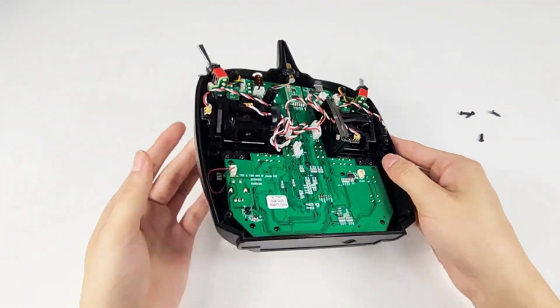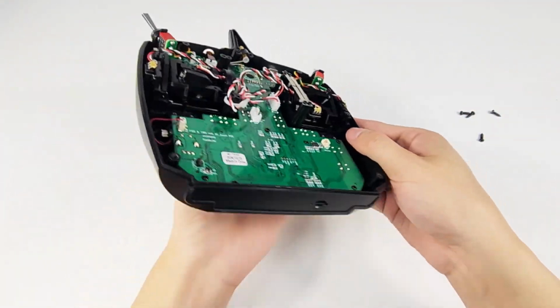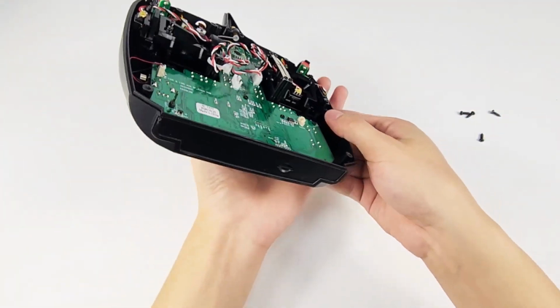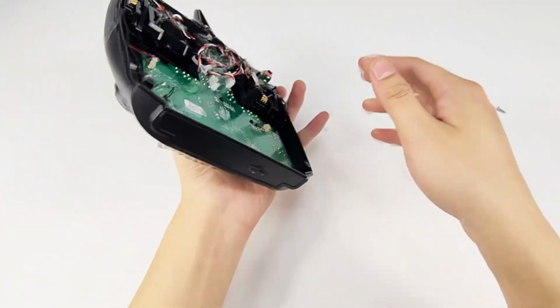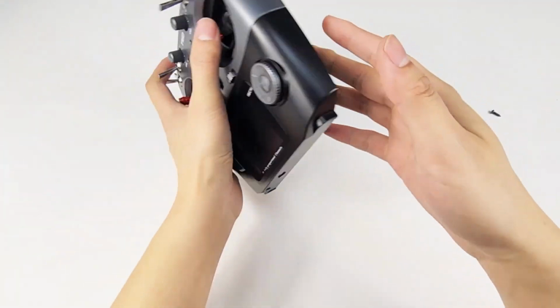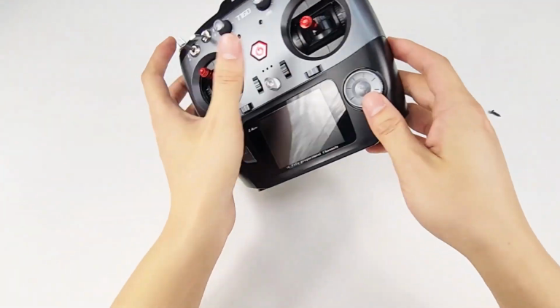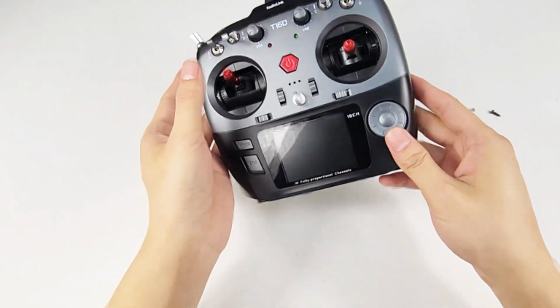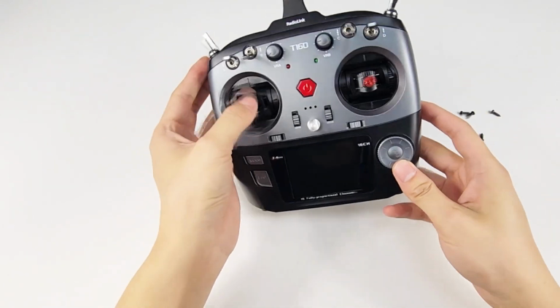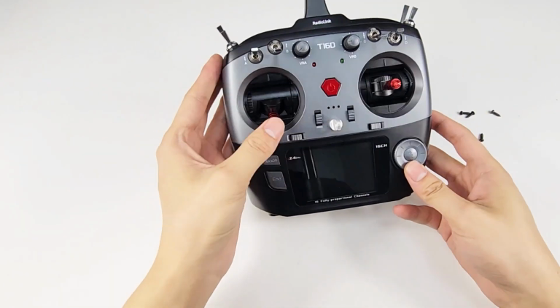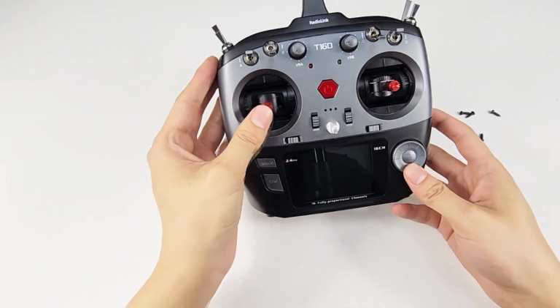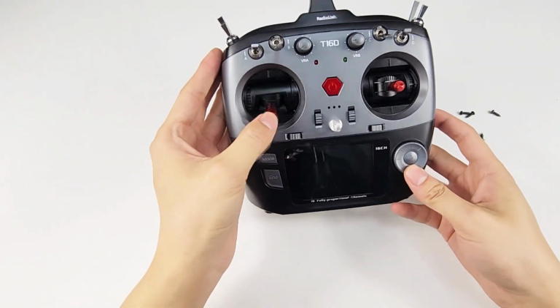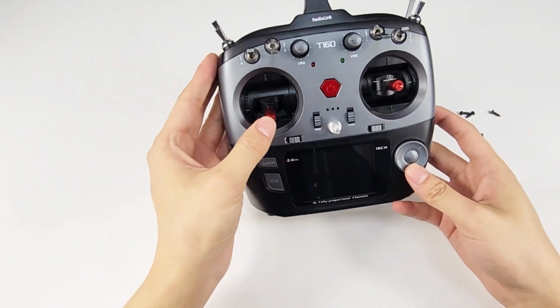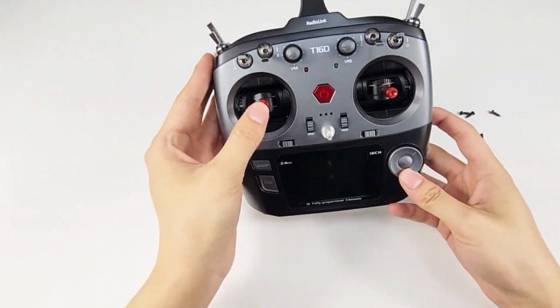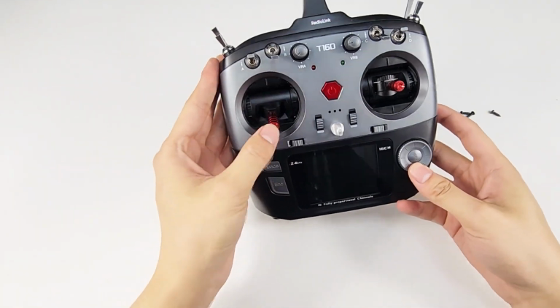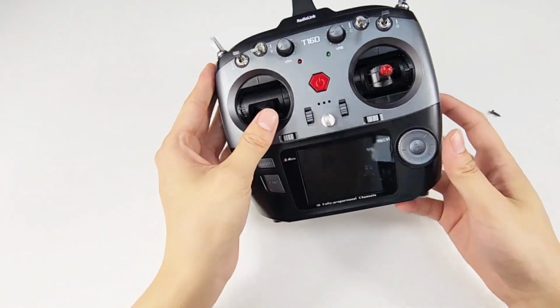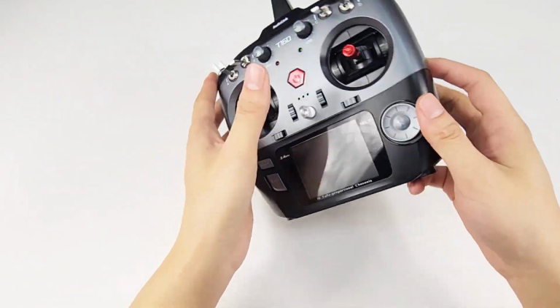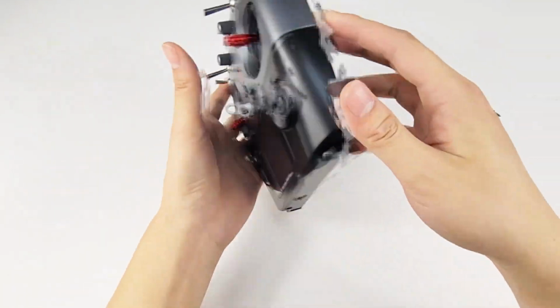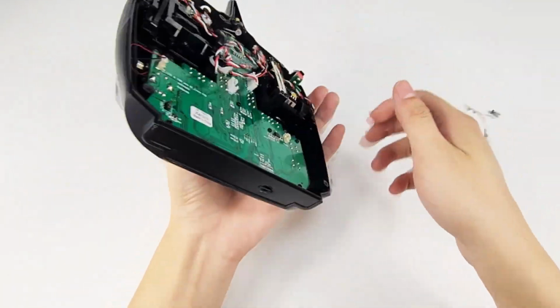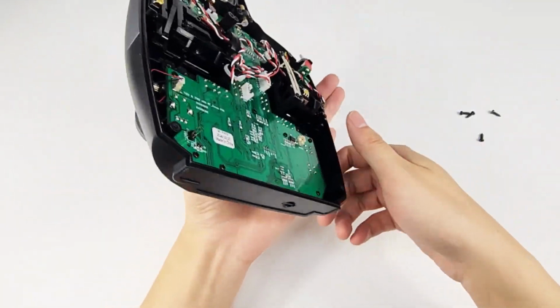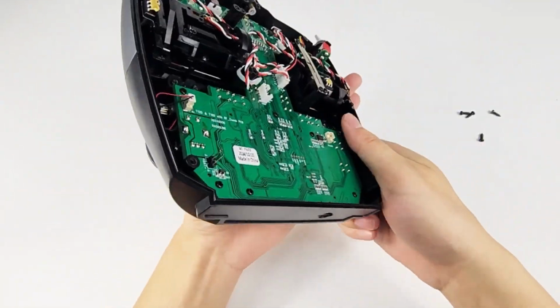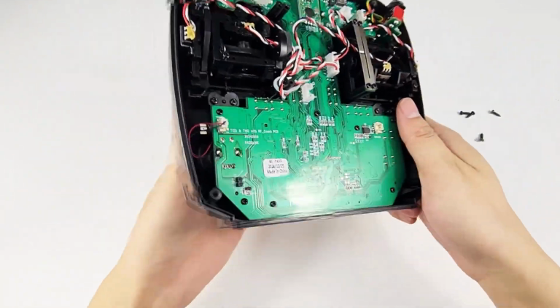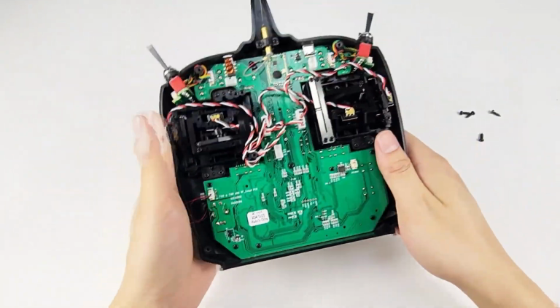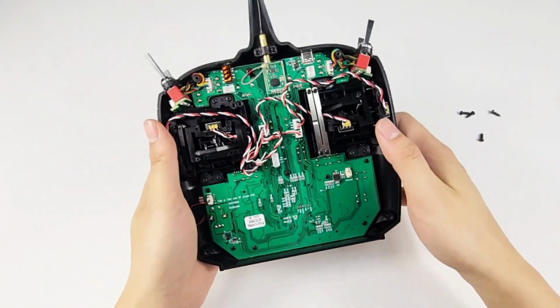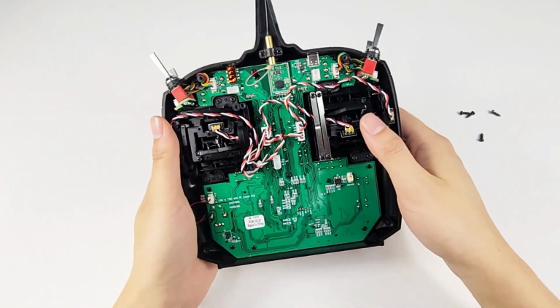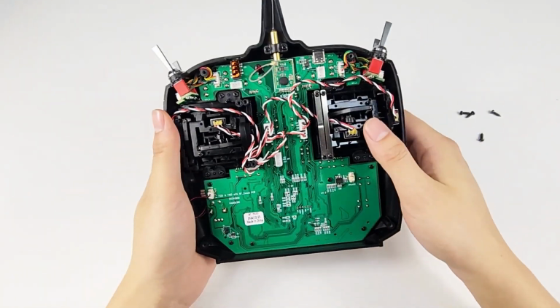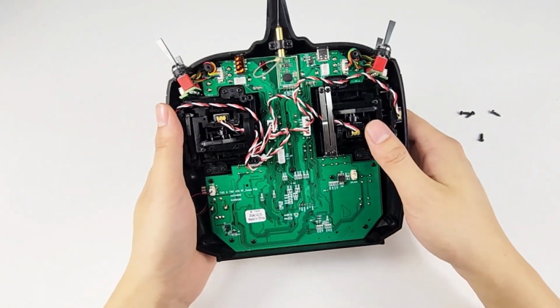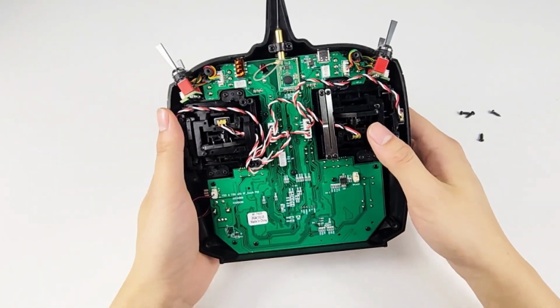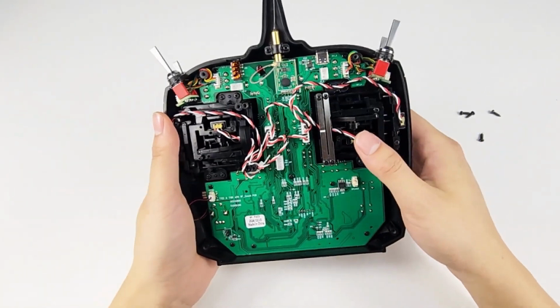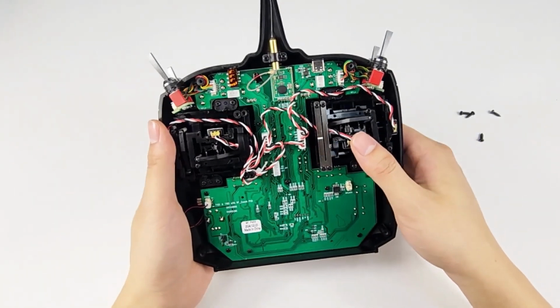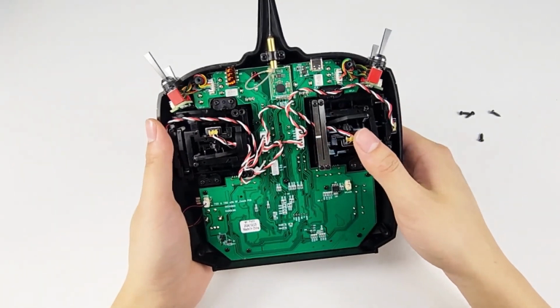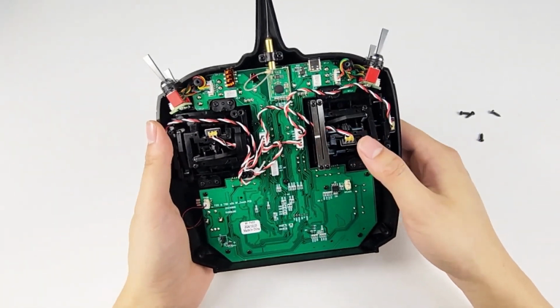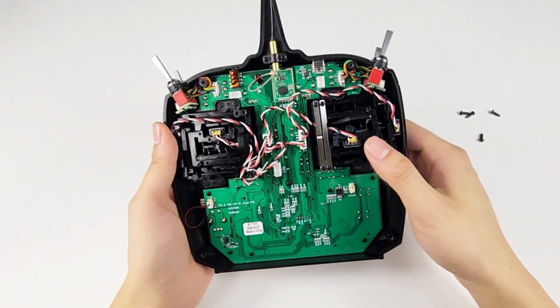You can see the left-hand throttle stick is not self-centered. Now I'm going to adjust it to be self-centered.